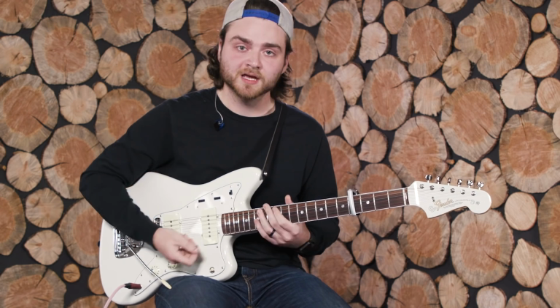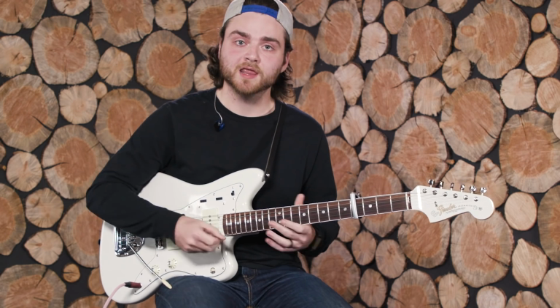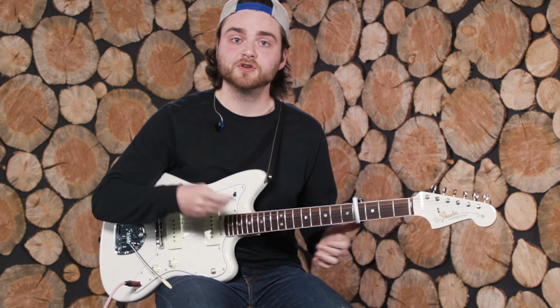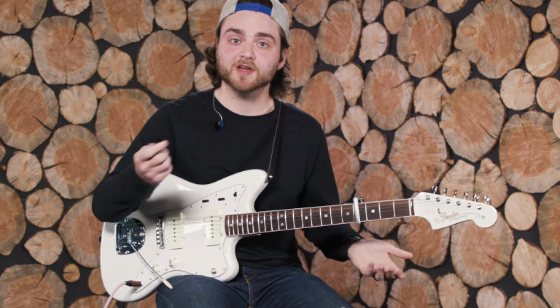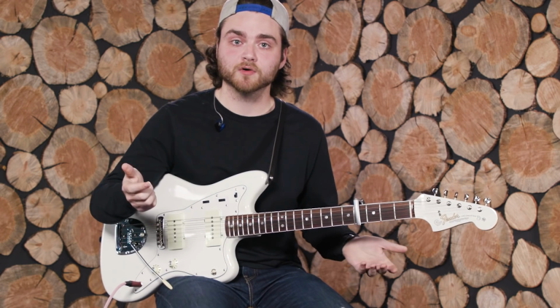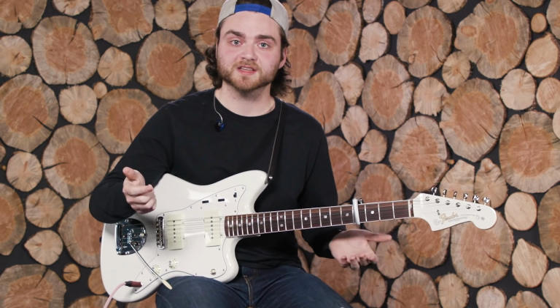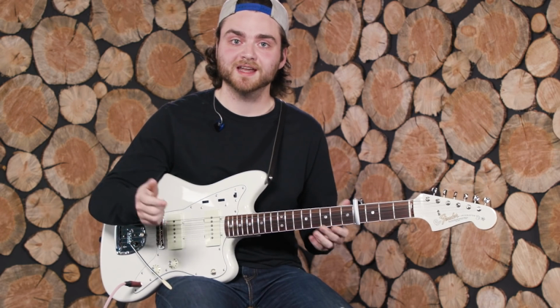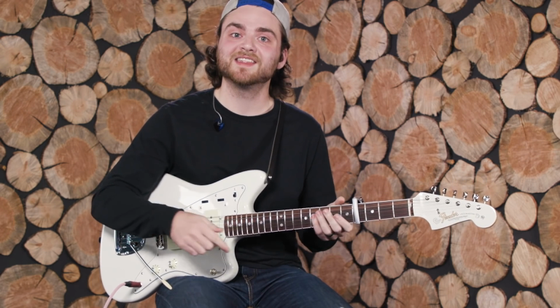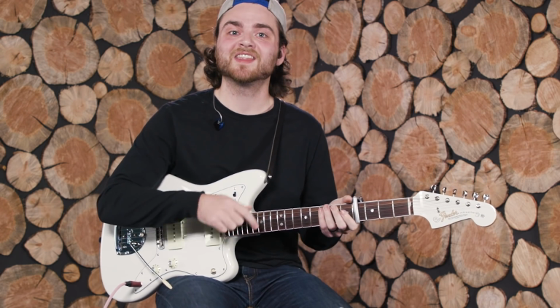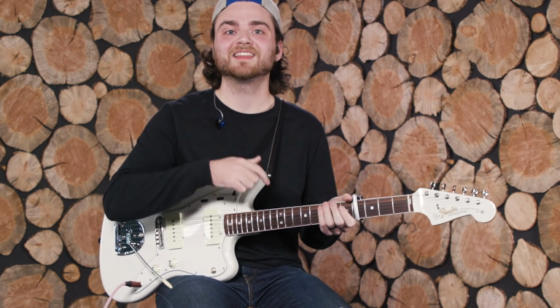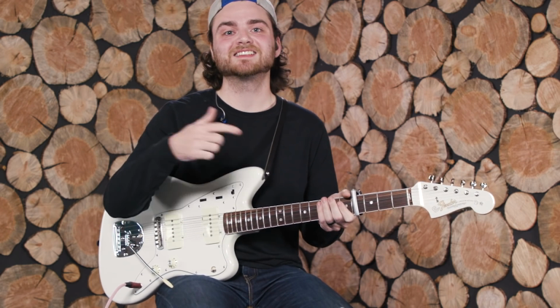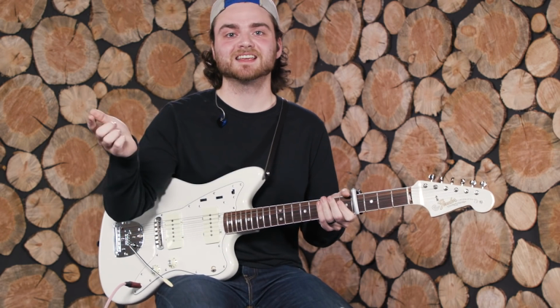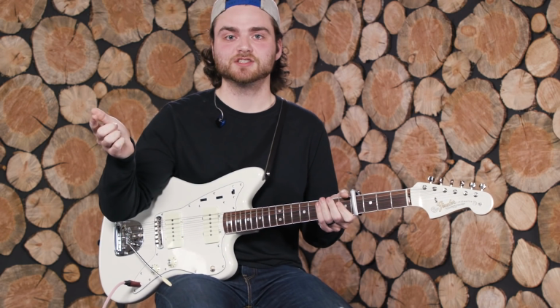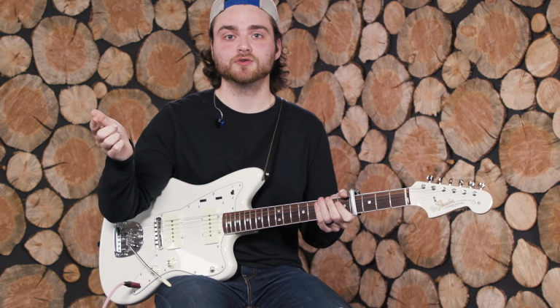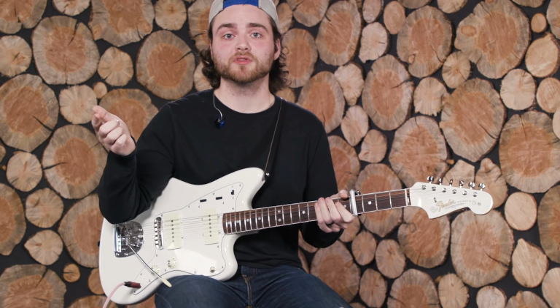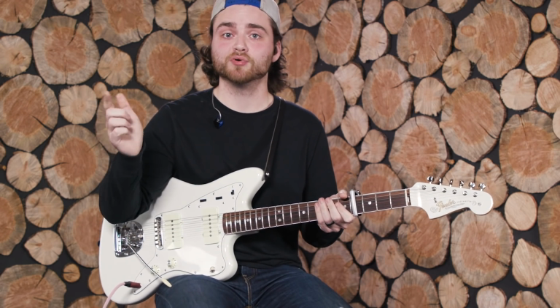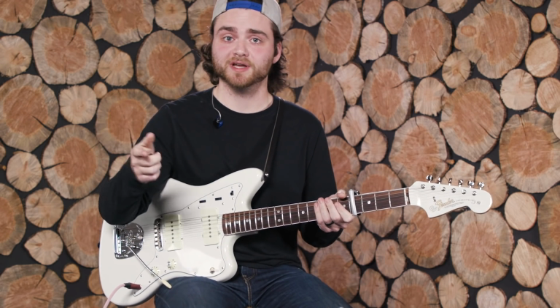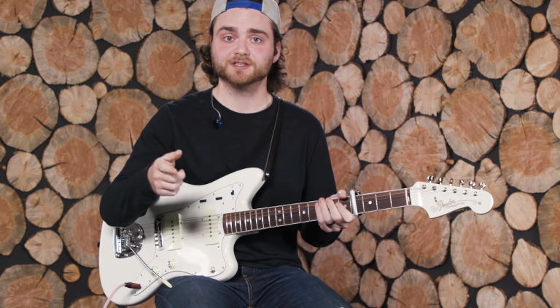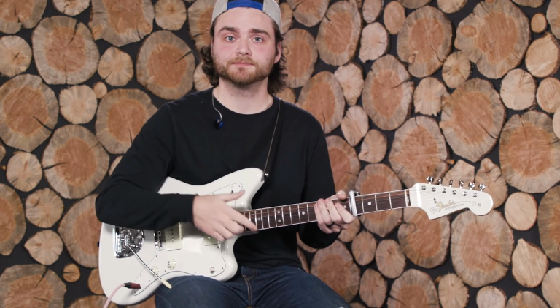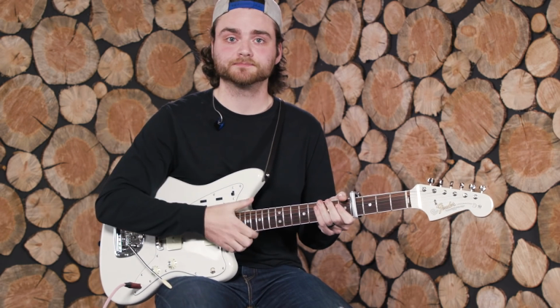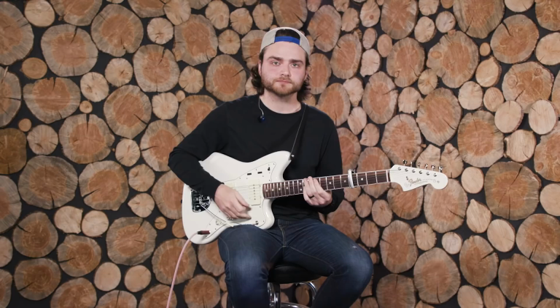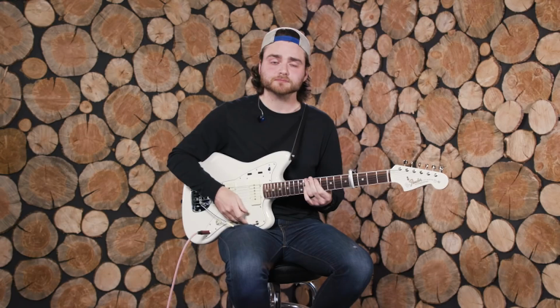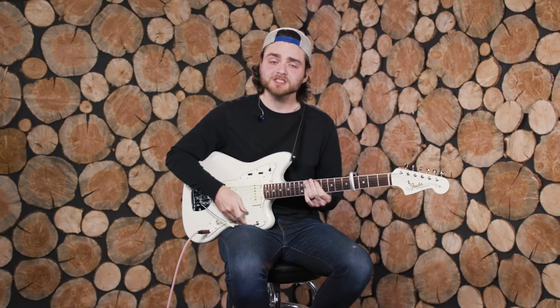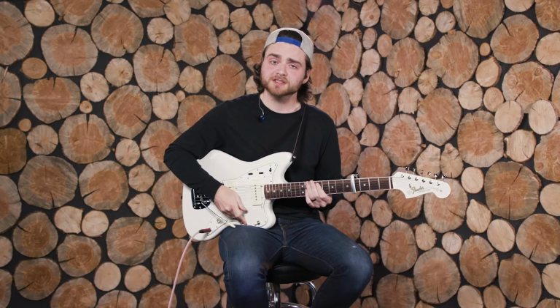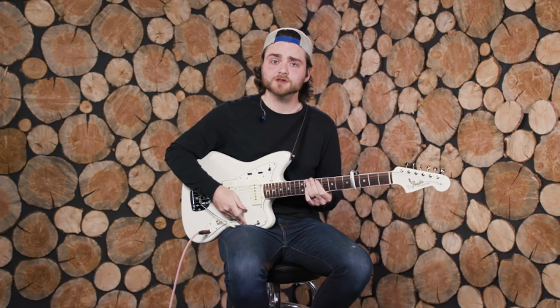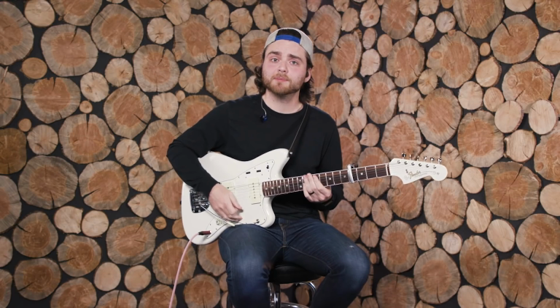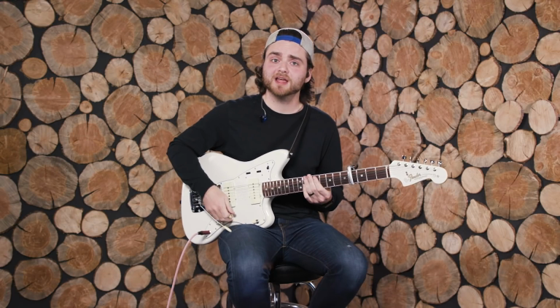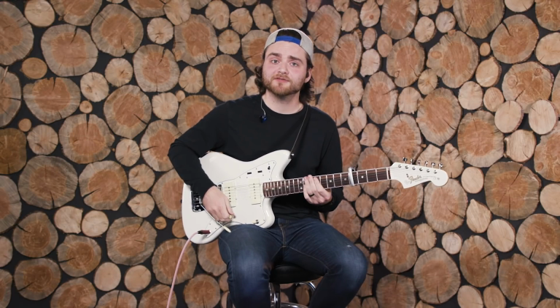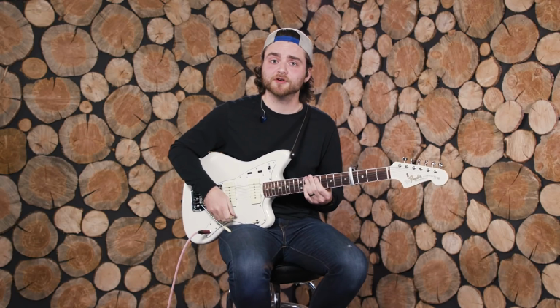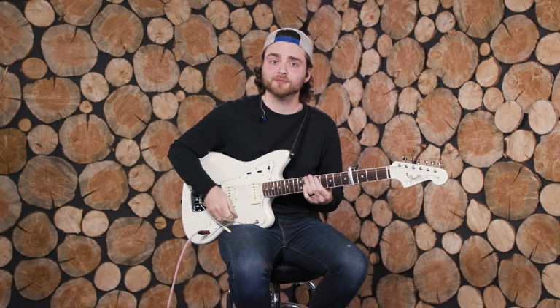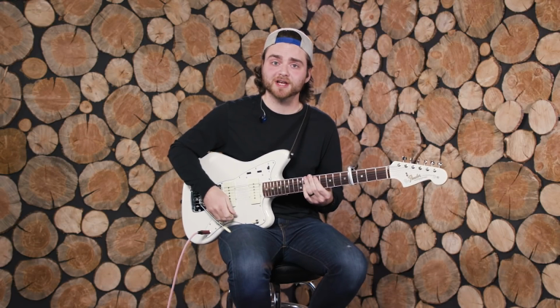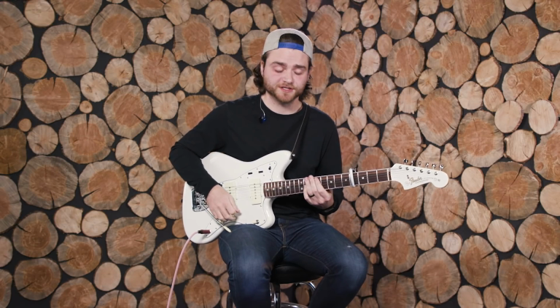We do that chorus again, and then that leads us into the bridge. Here's what I play for the bridge.